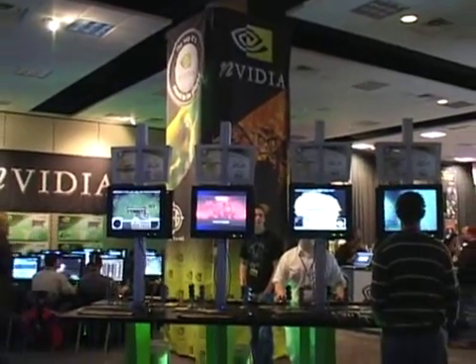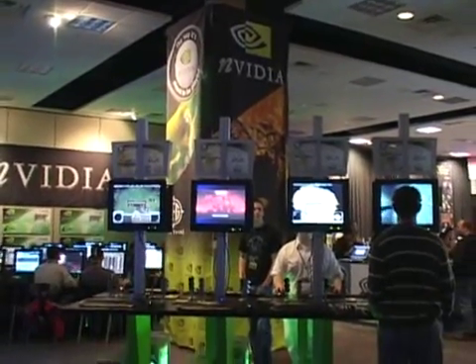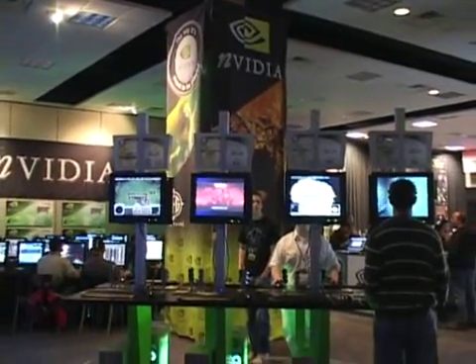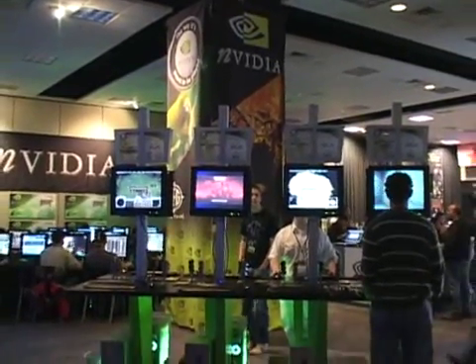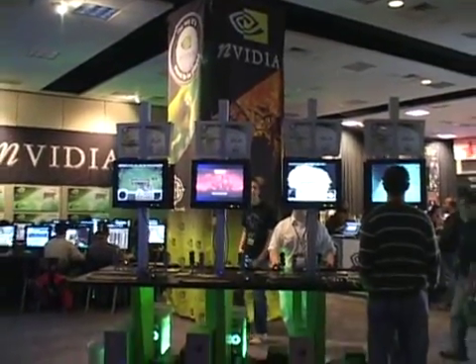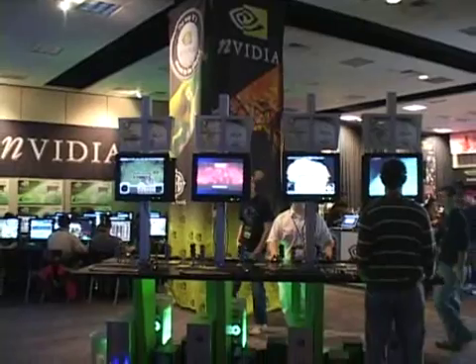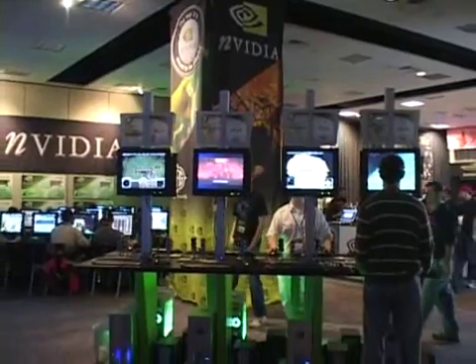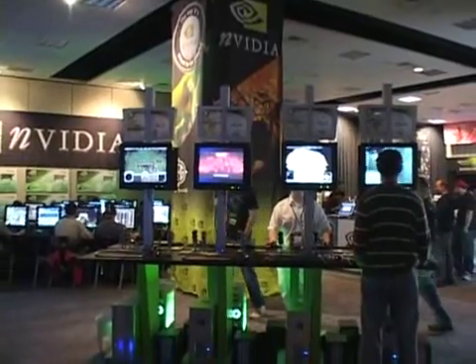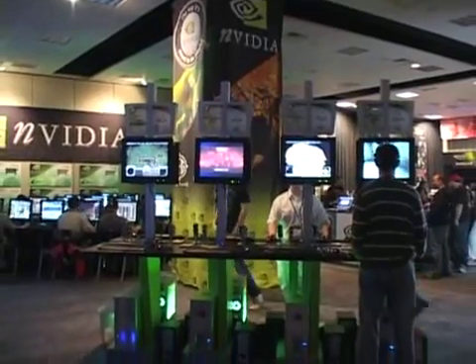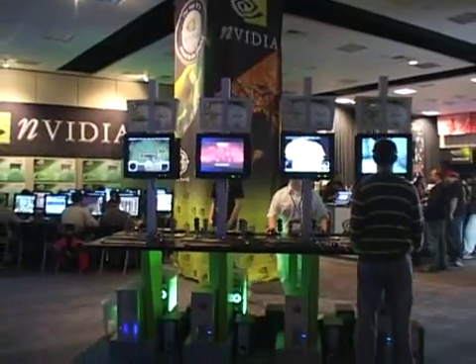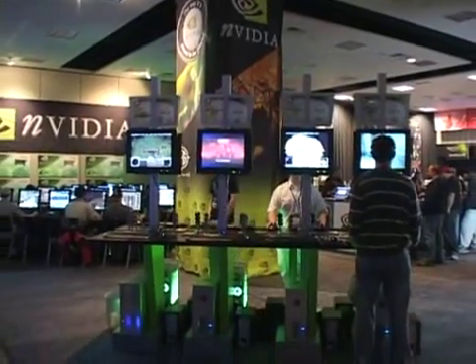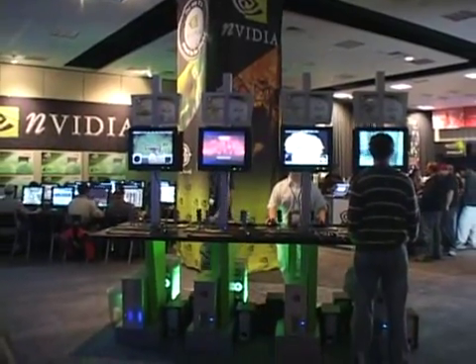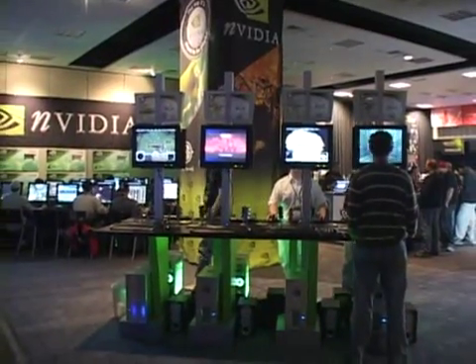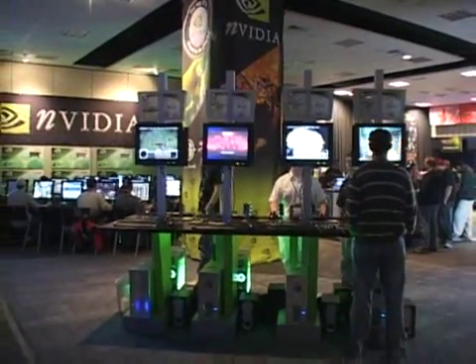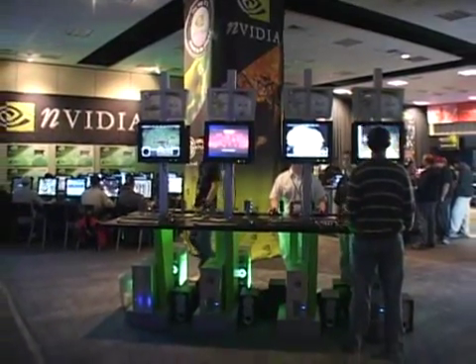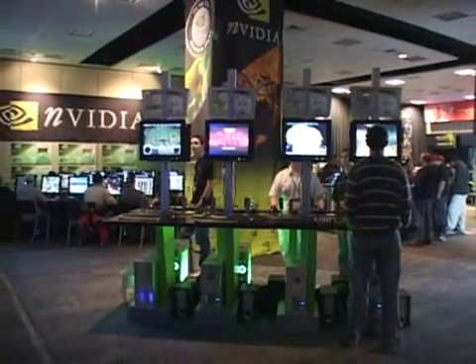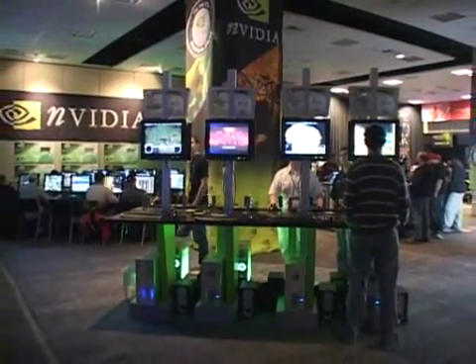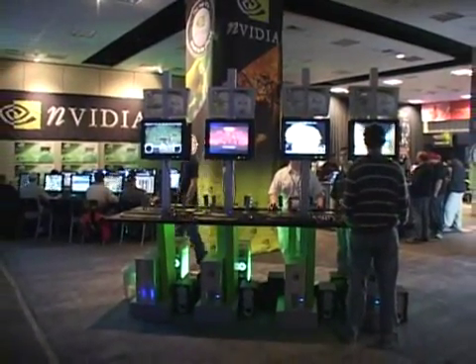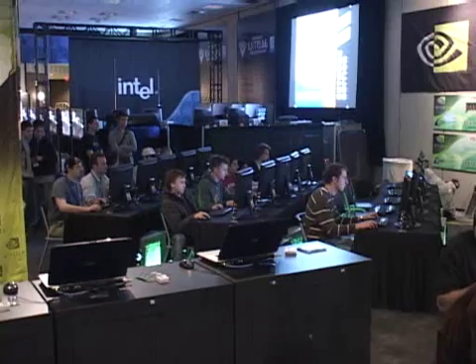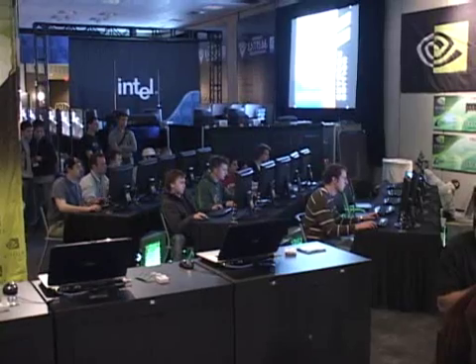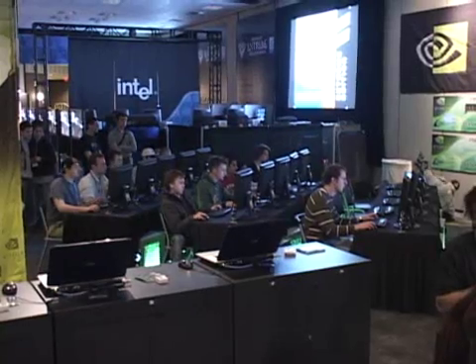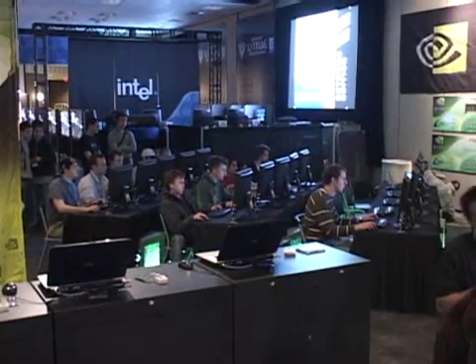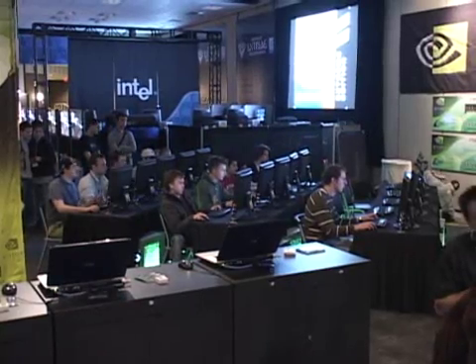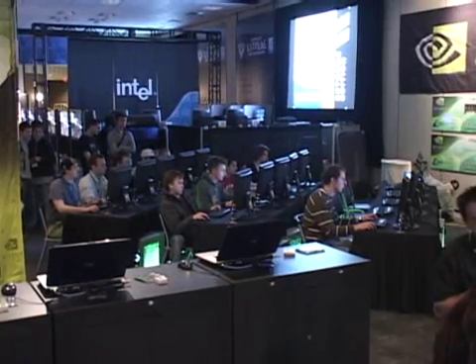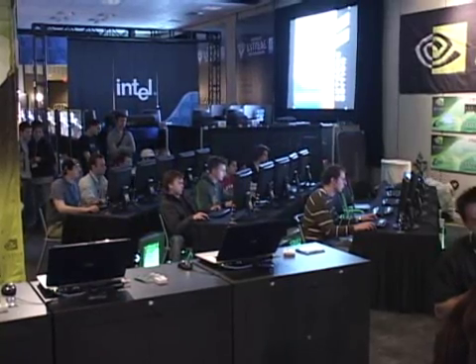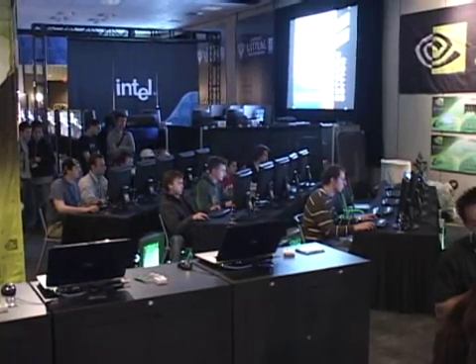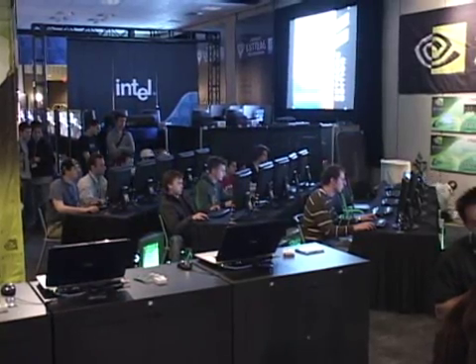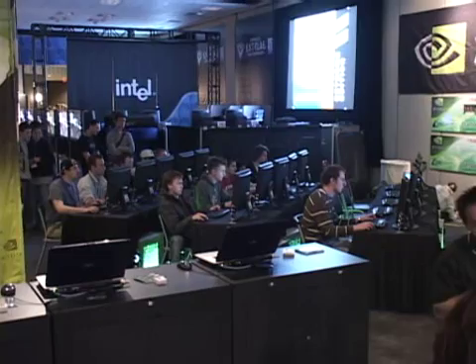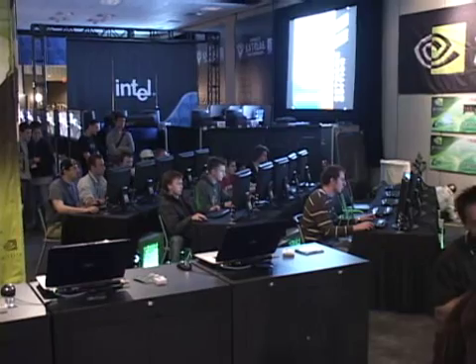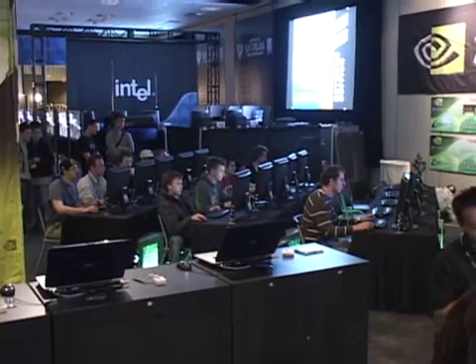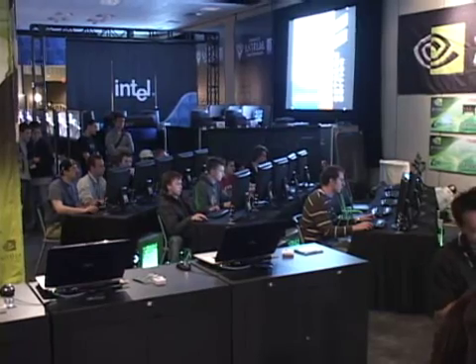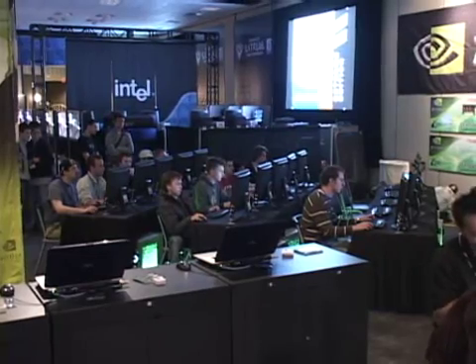At this winter event, gamers have a chance to test out some of the best hardware and software at various booths.